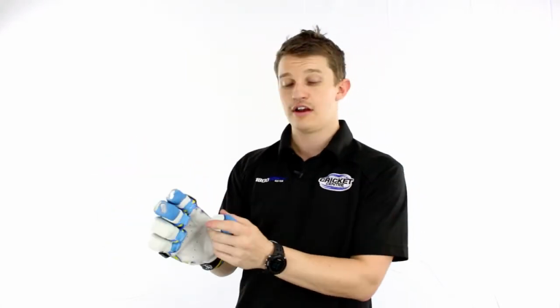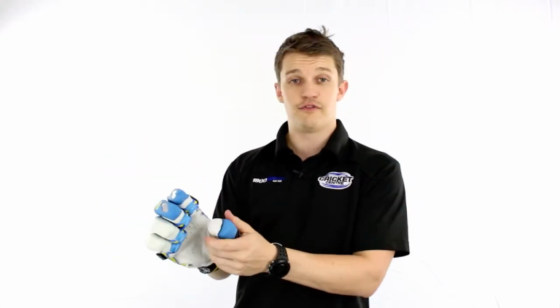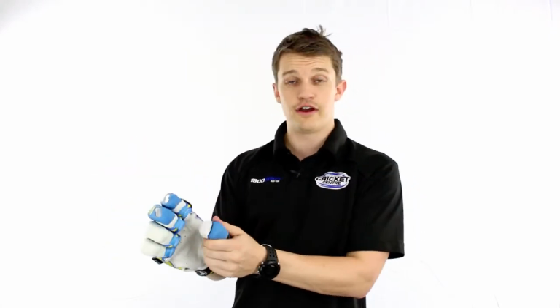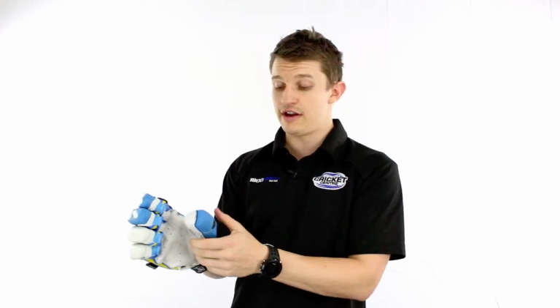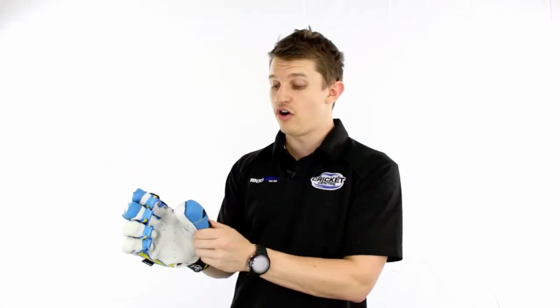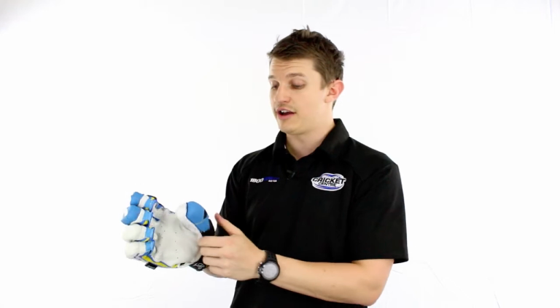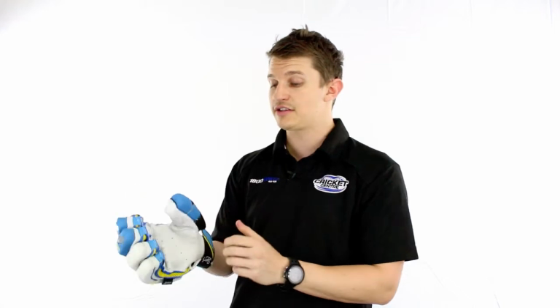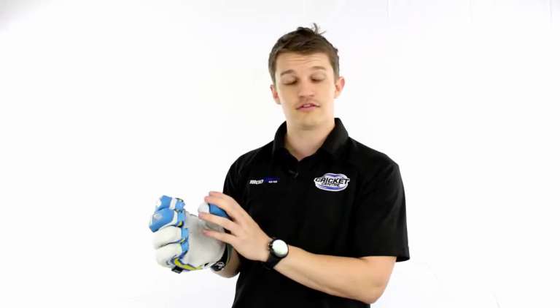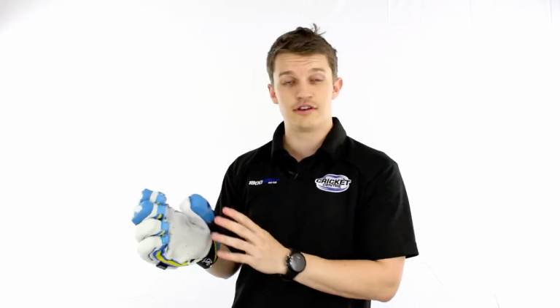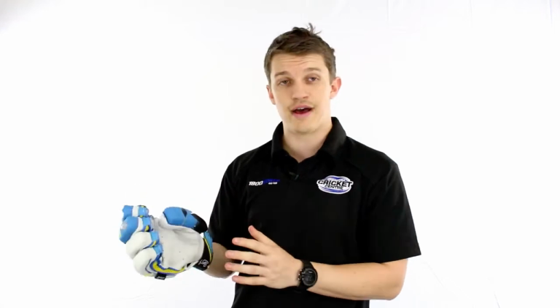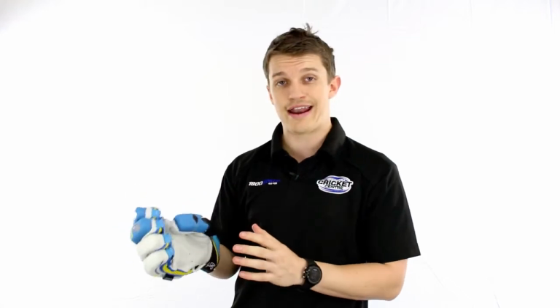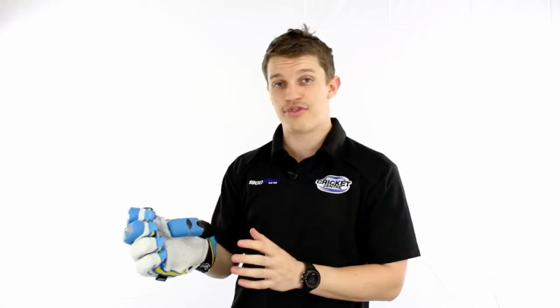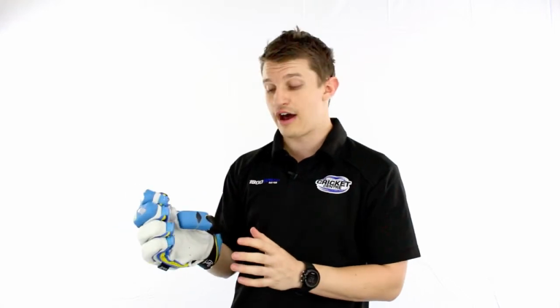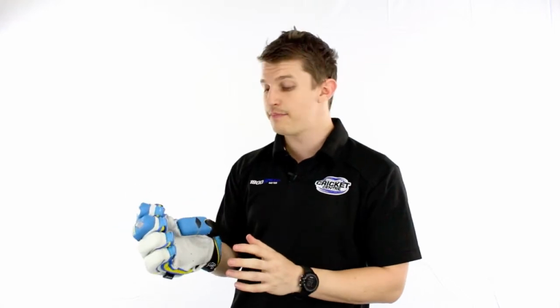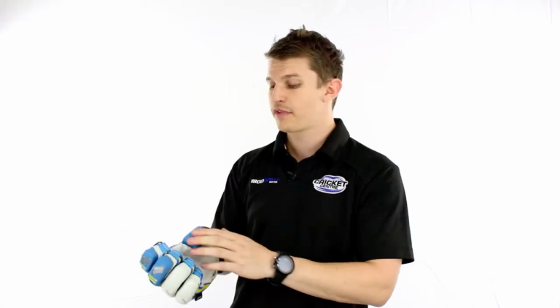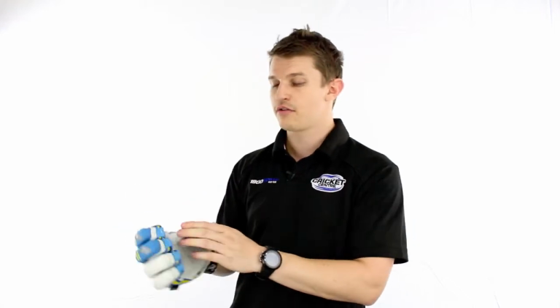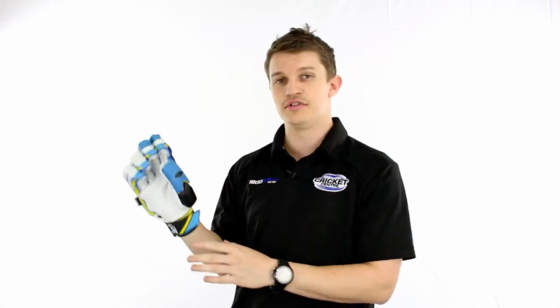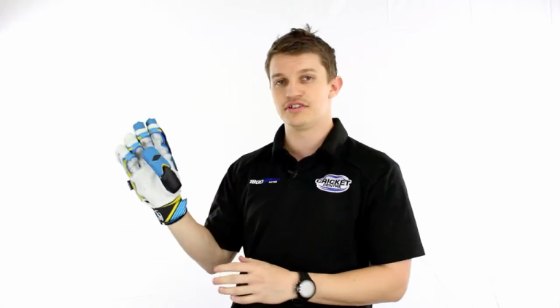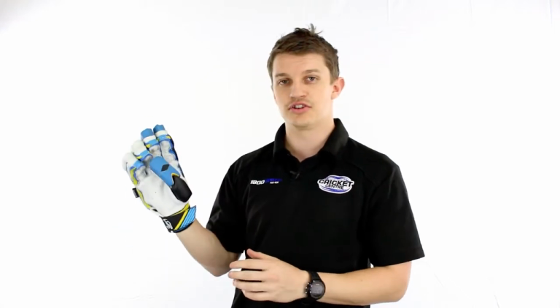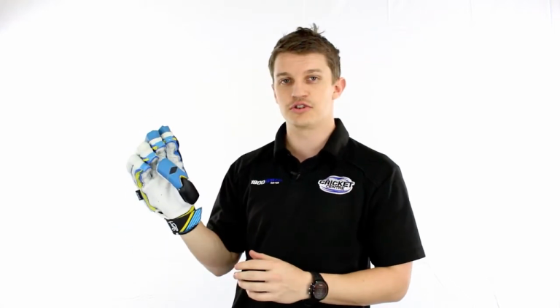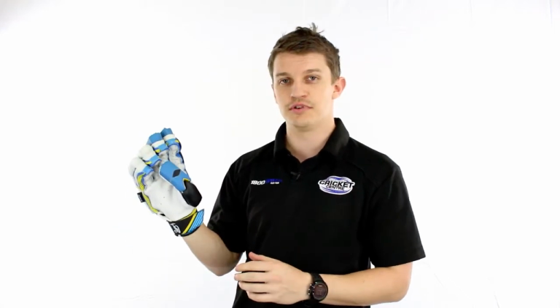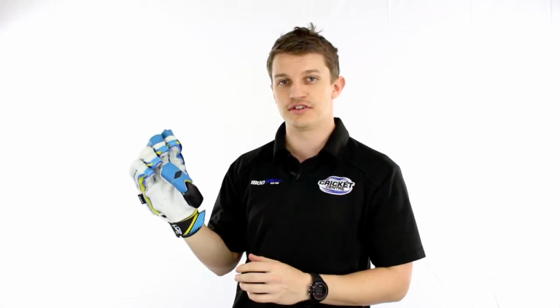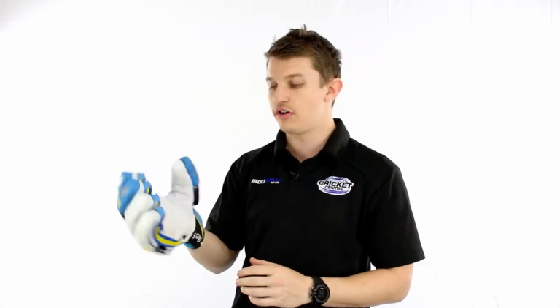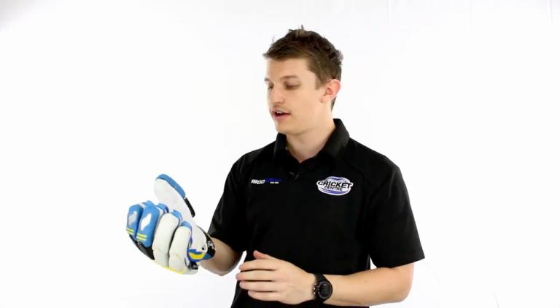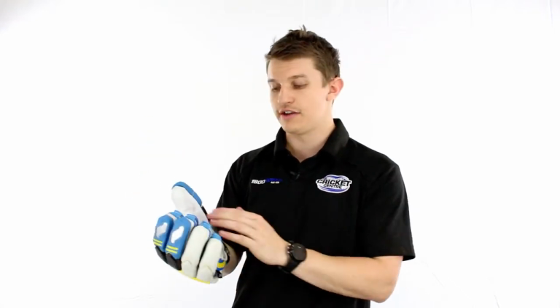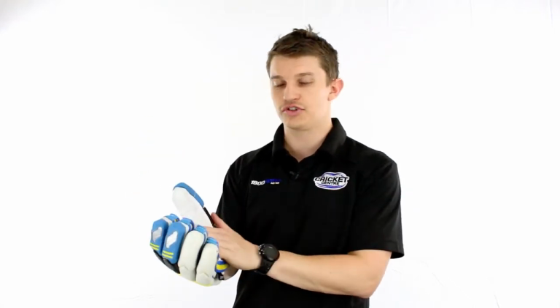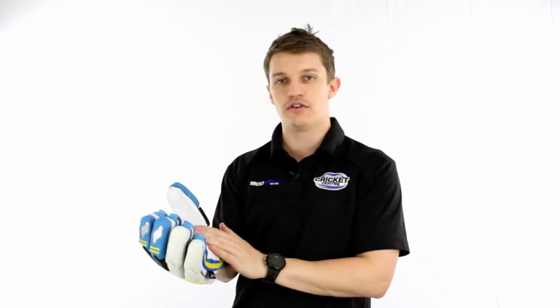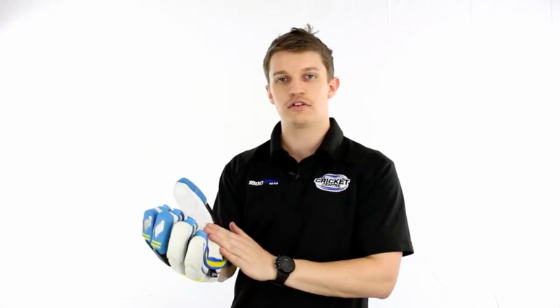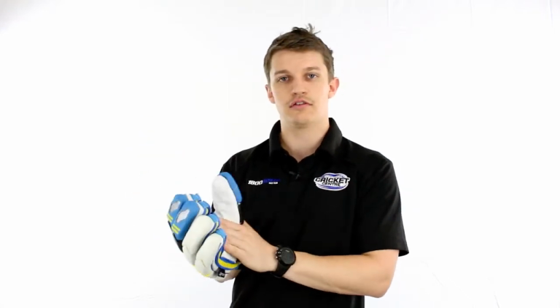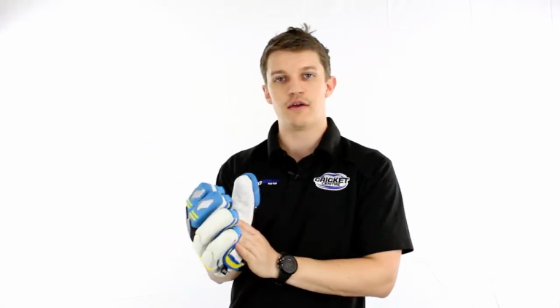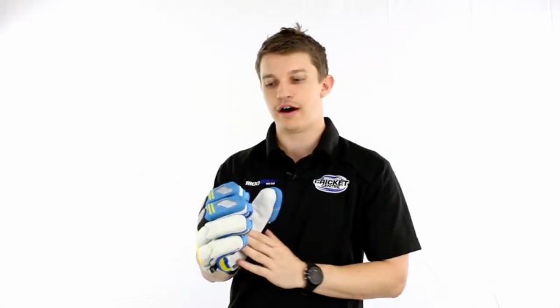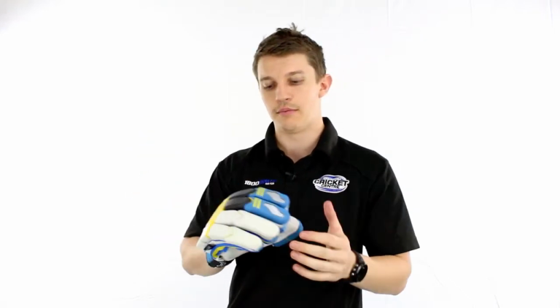A very nicely padded thumb, which is a two-split design, and a soft leather palm.